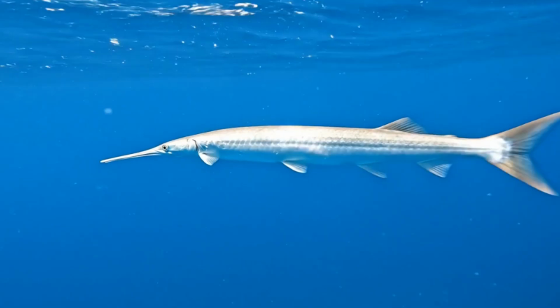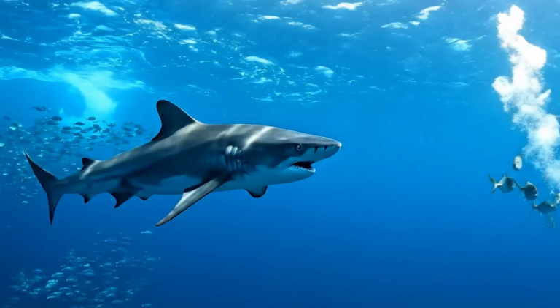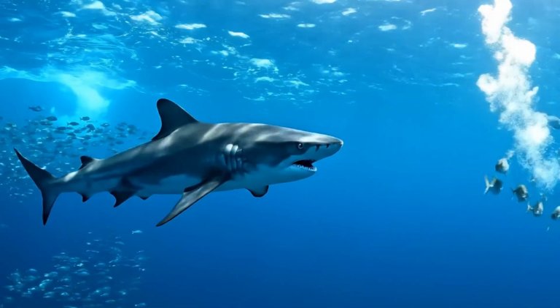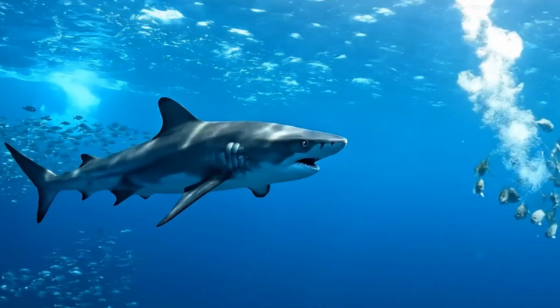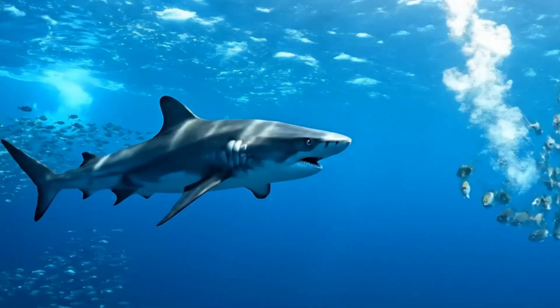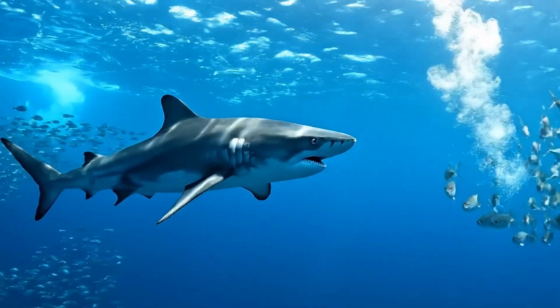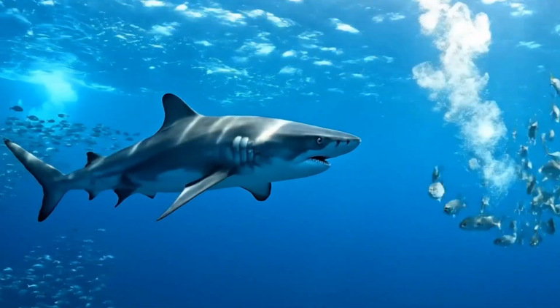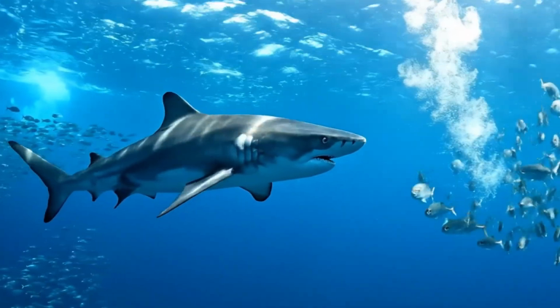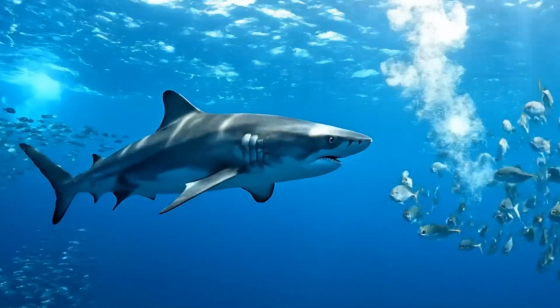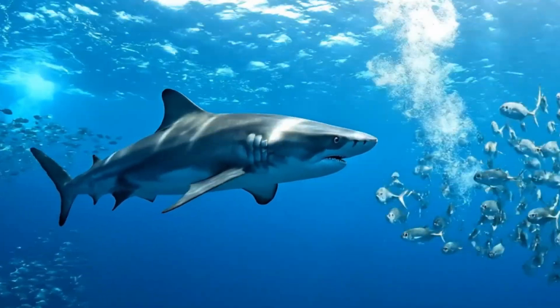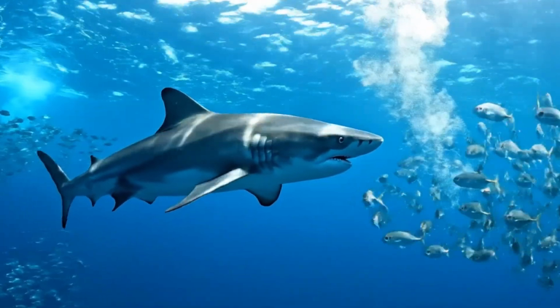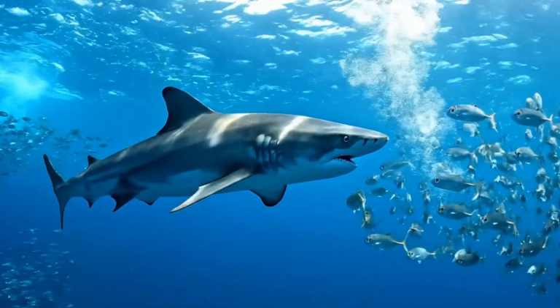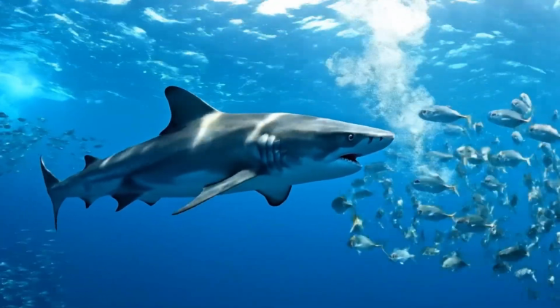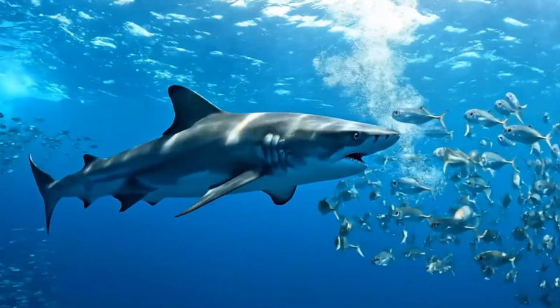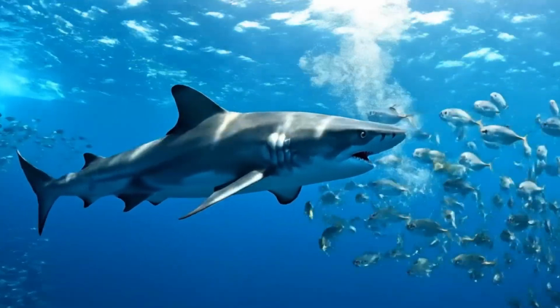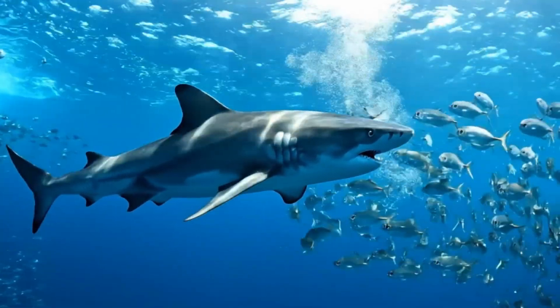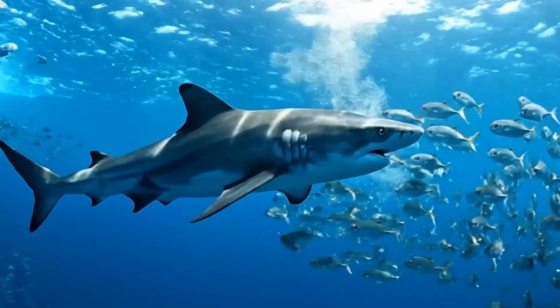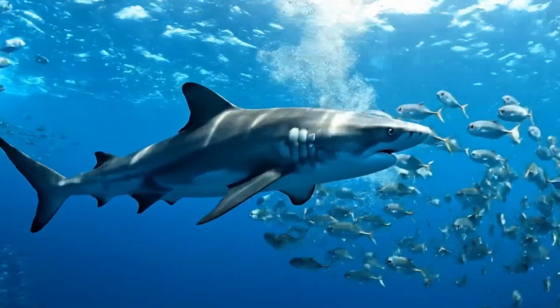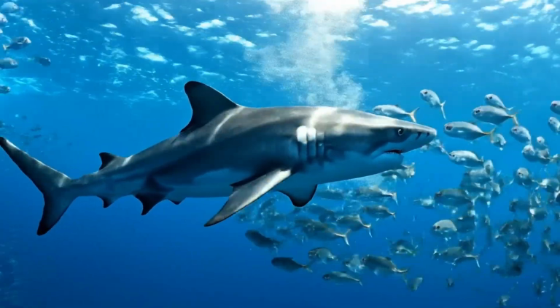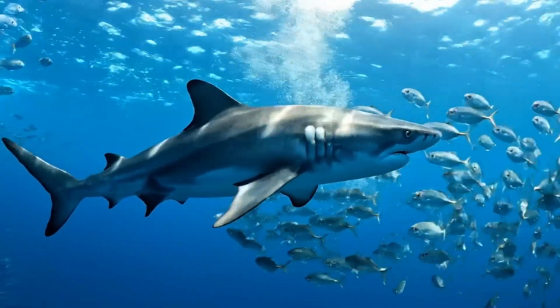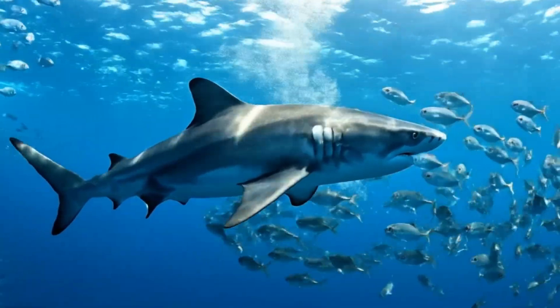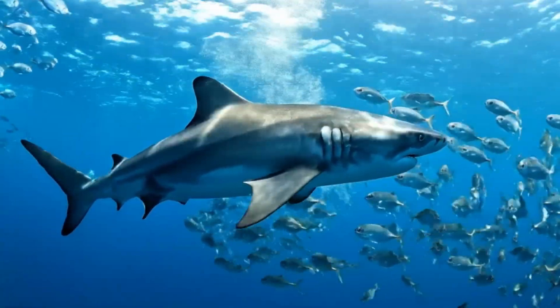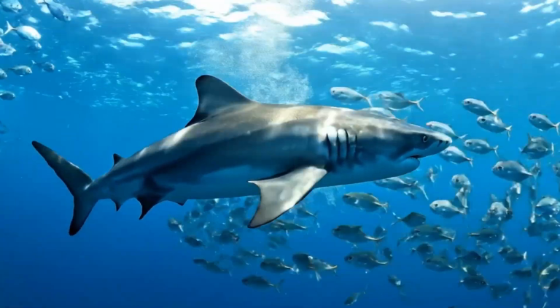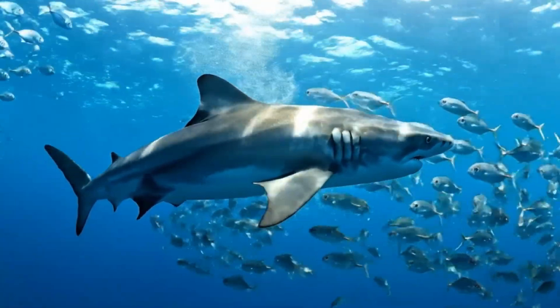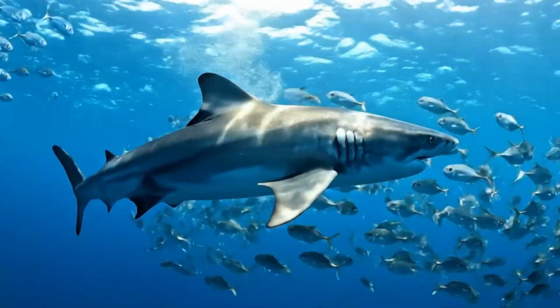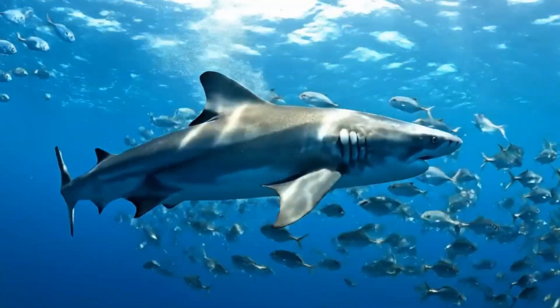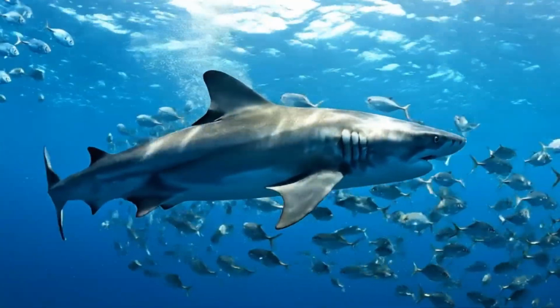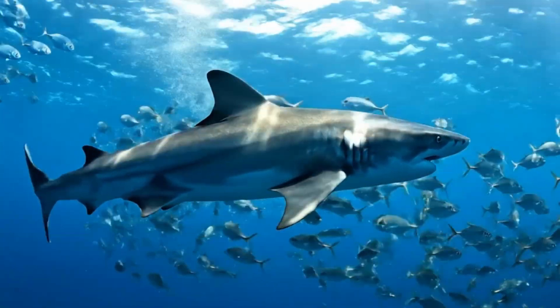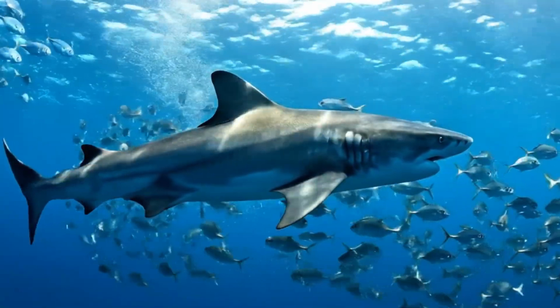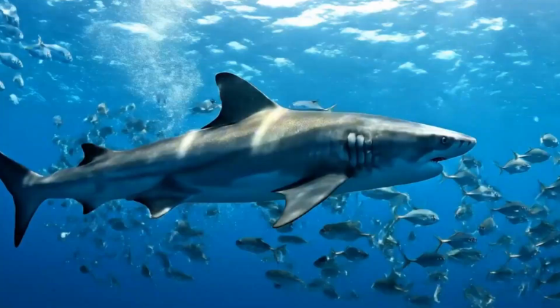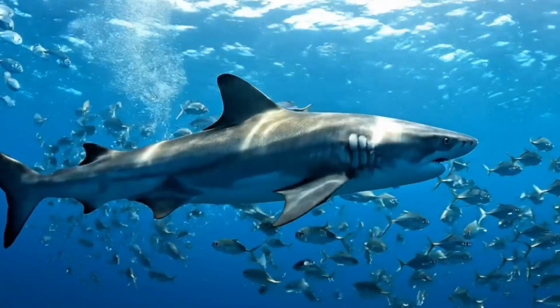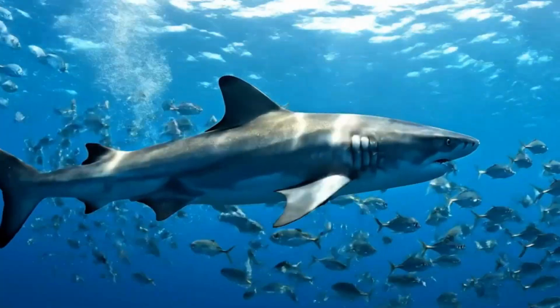Here's a blue shark. It's slim and long, found in cool Atlantic waters.